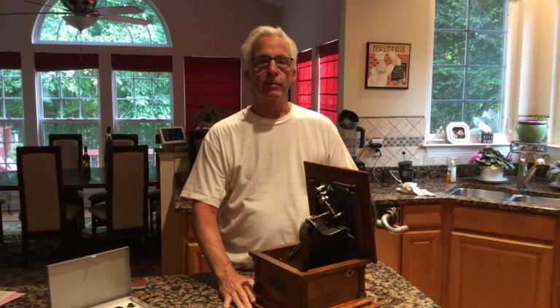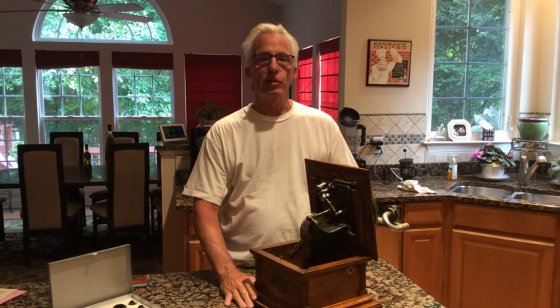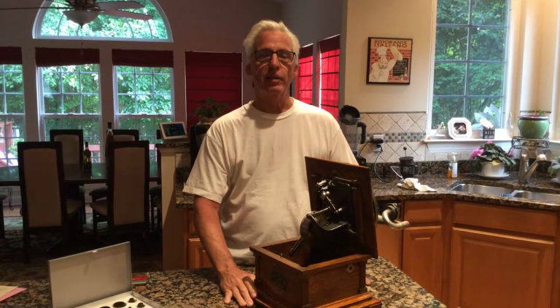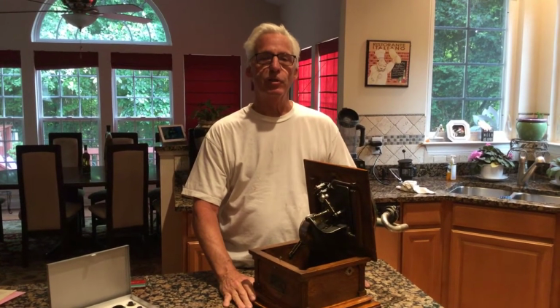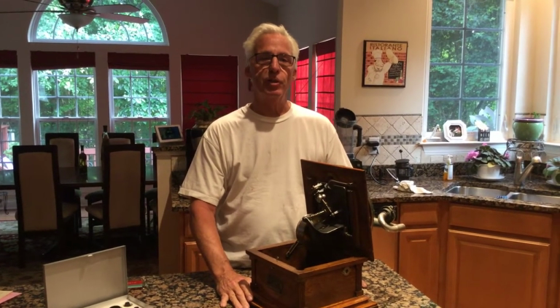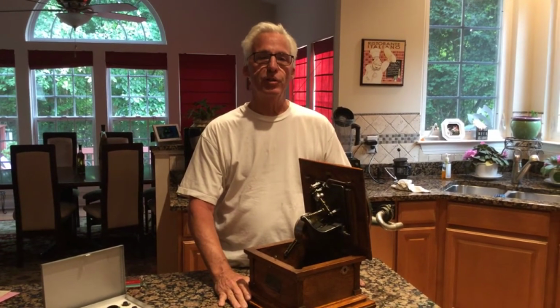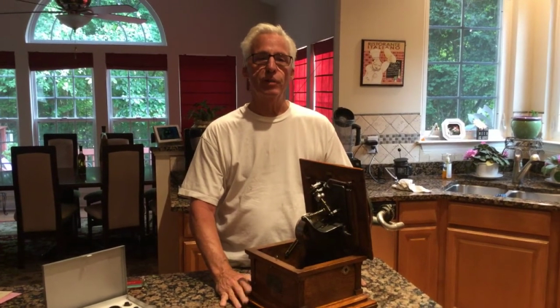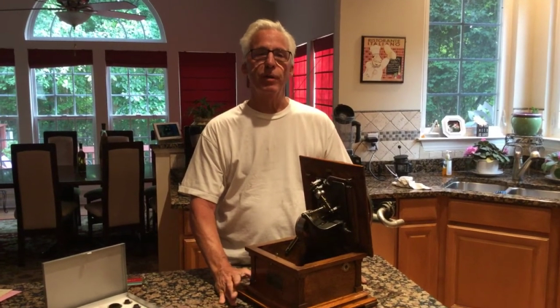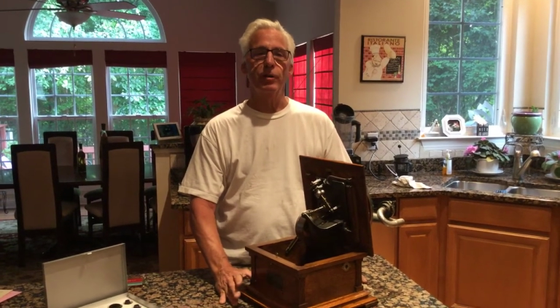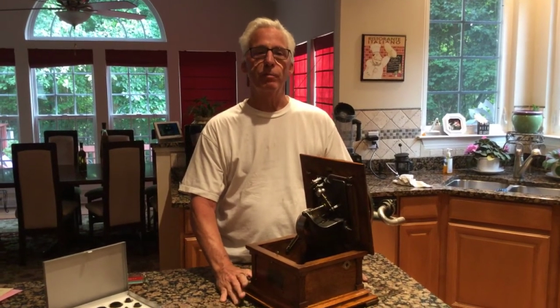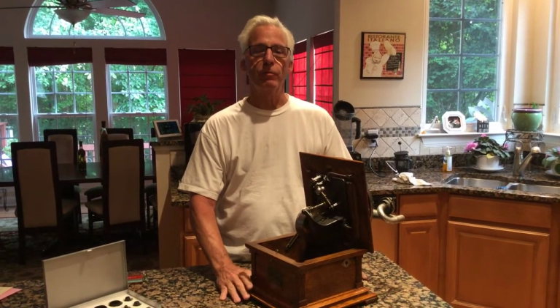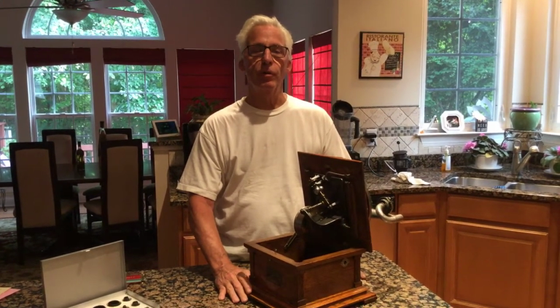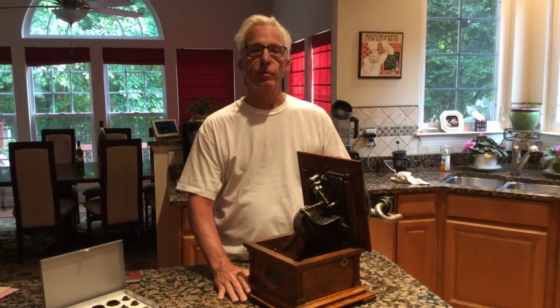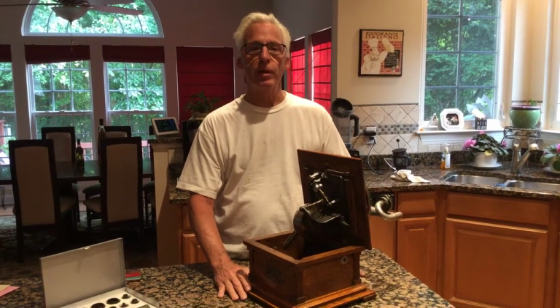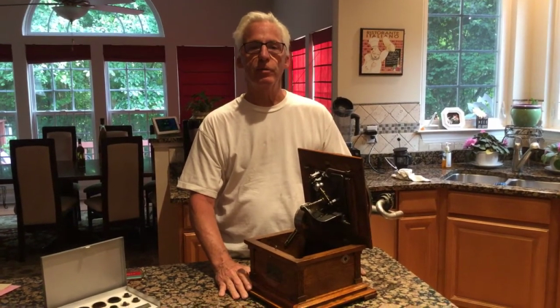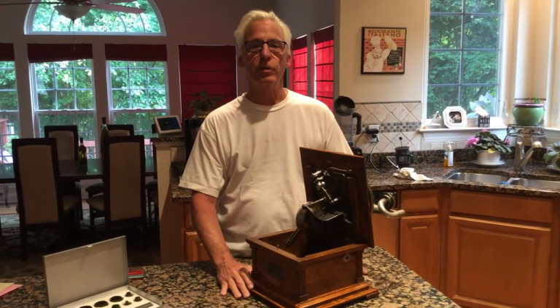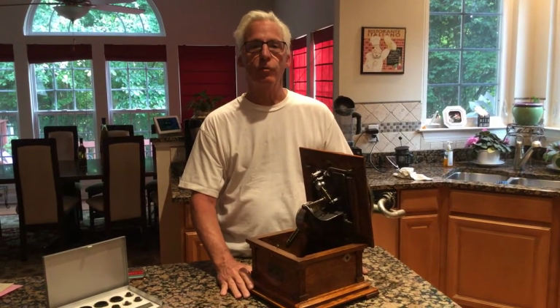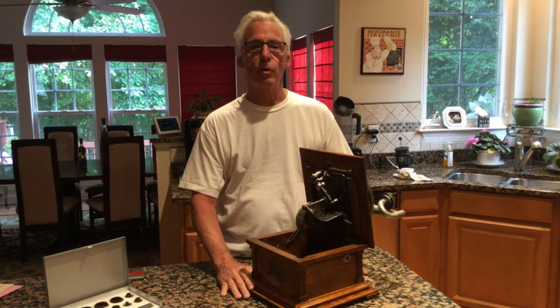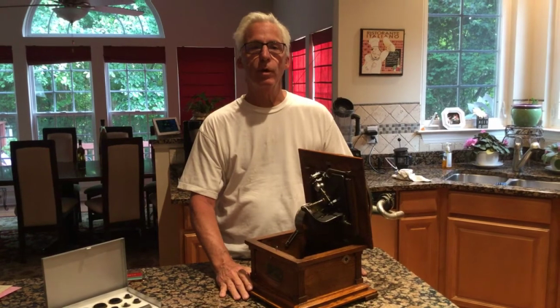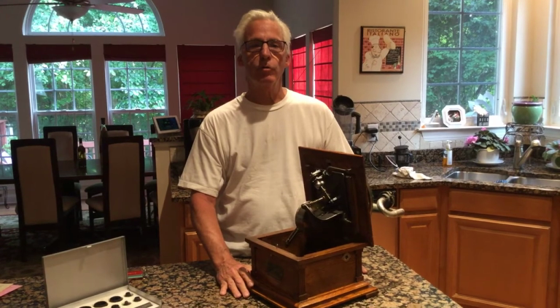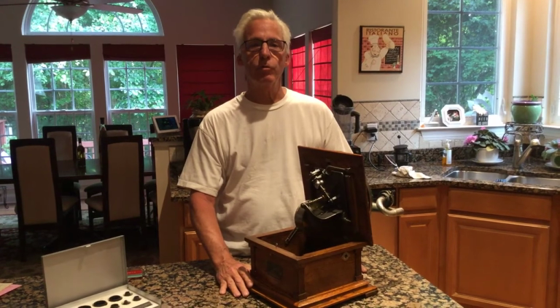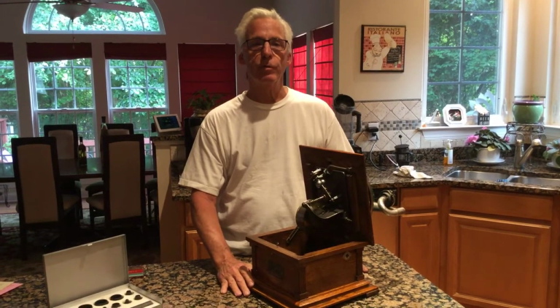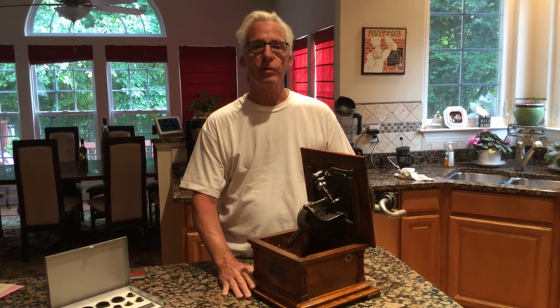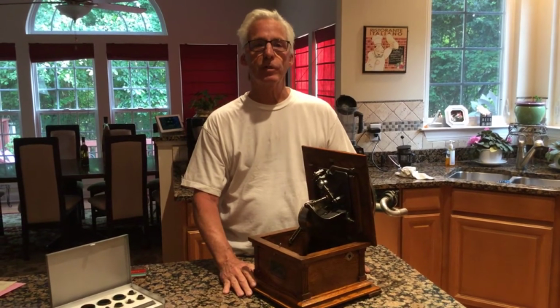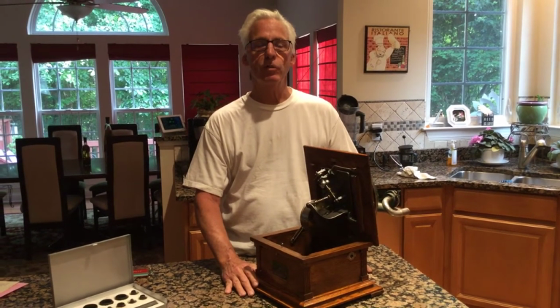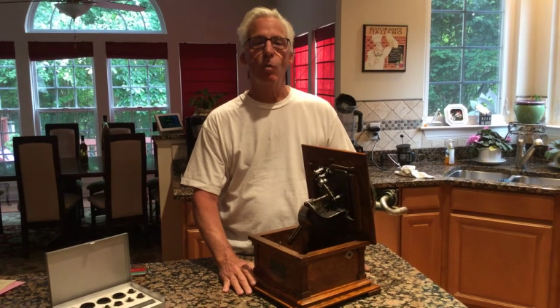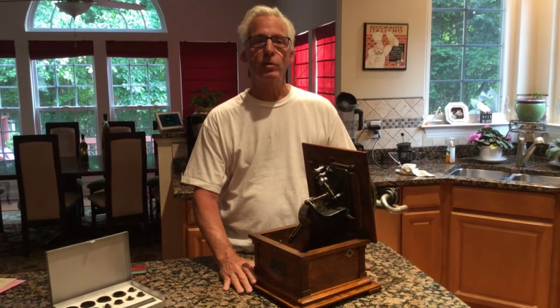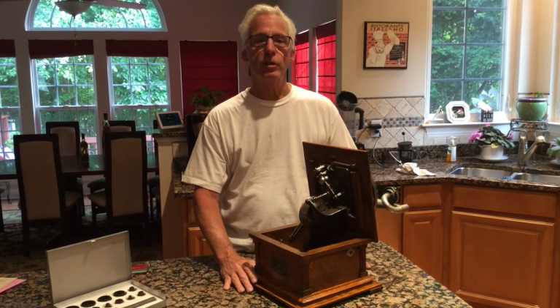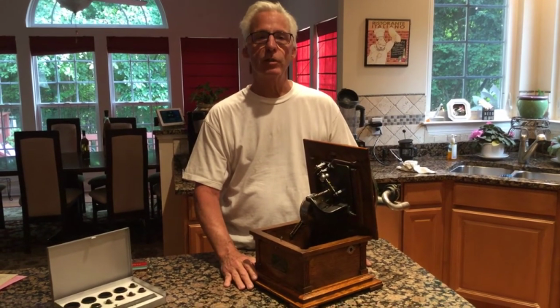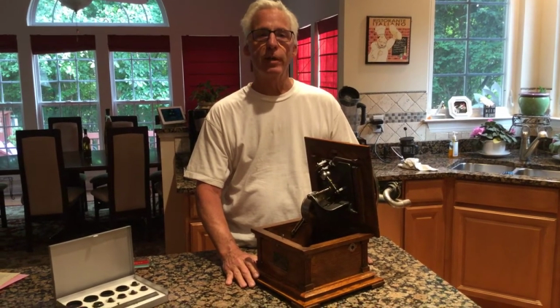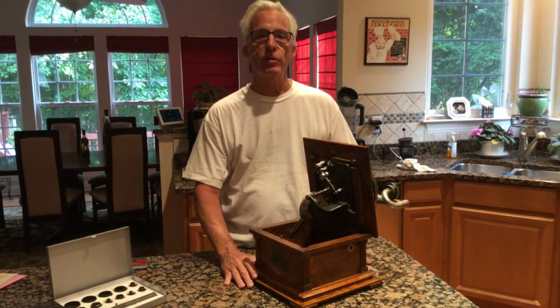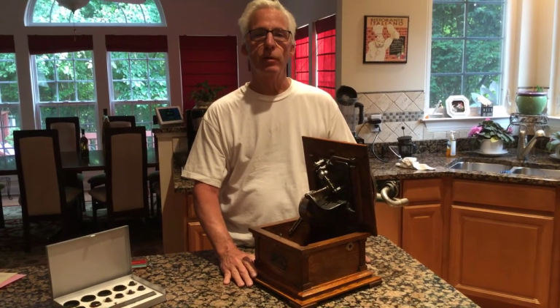Hi, Dyslexic Genius here, Brett Hurt. My phone number is 864-236-1680.